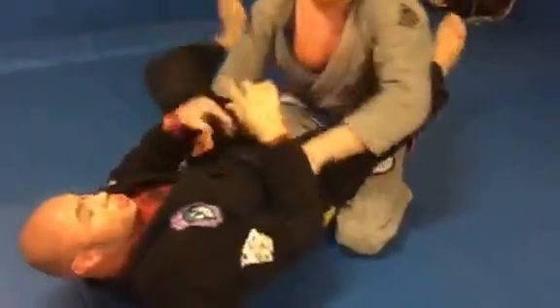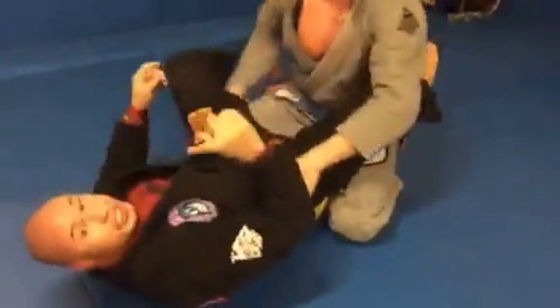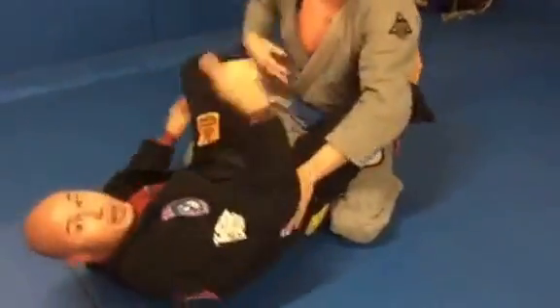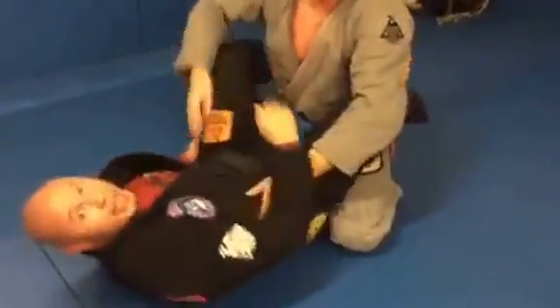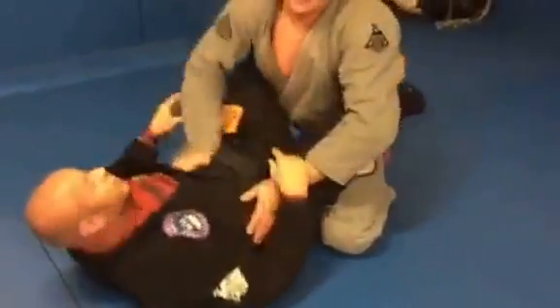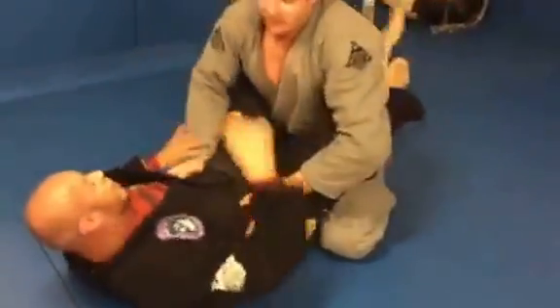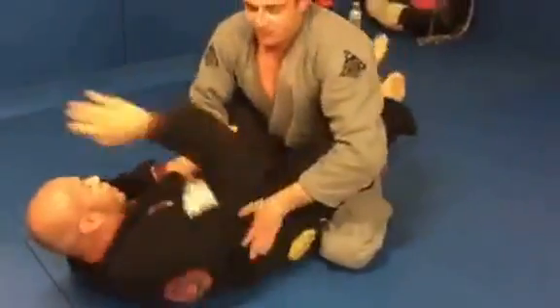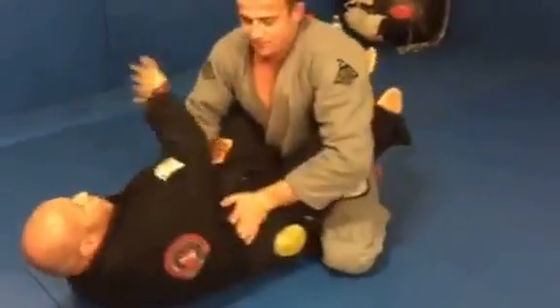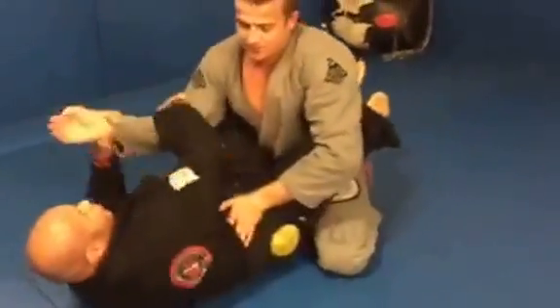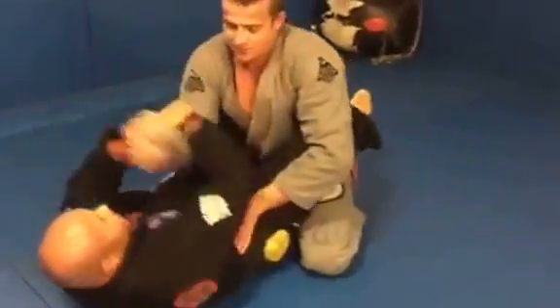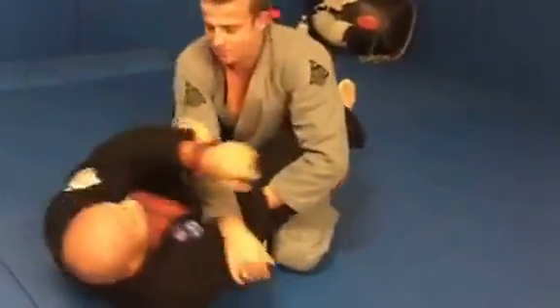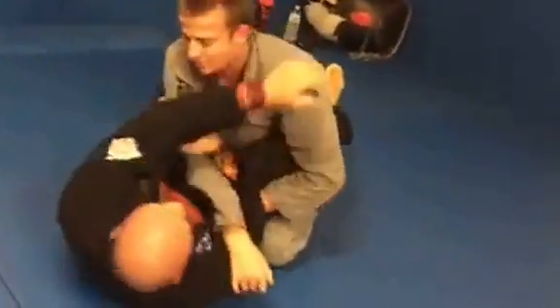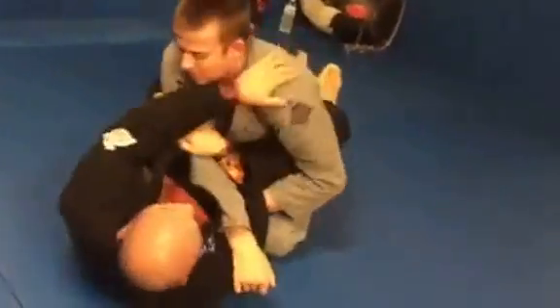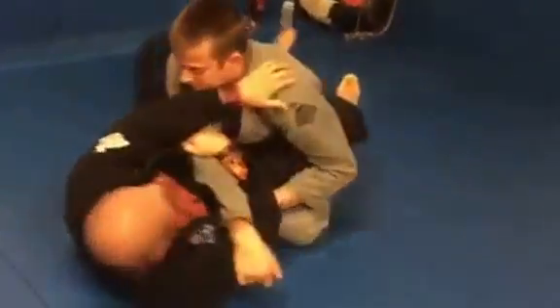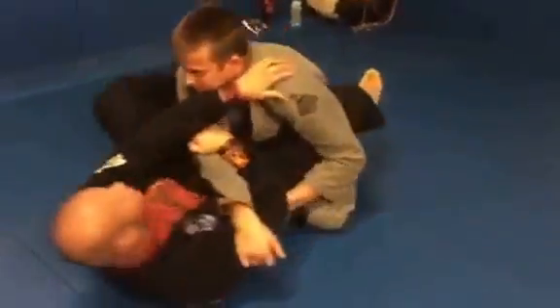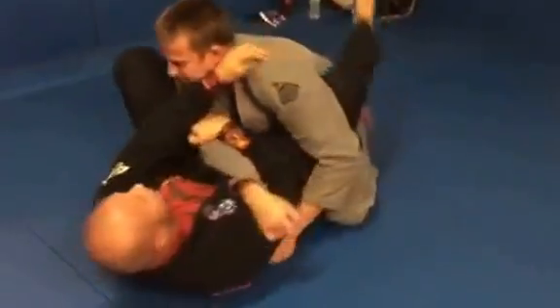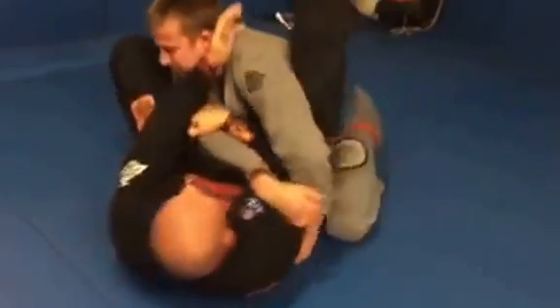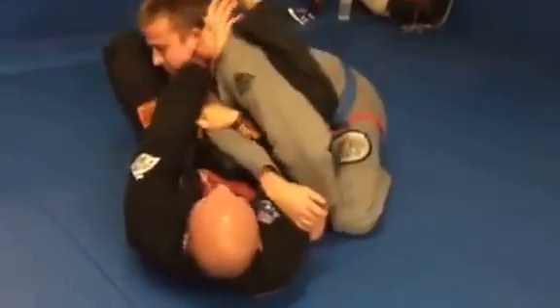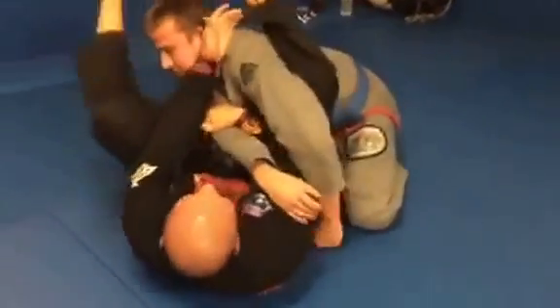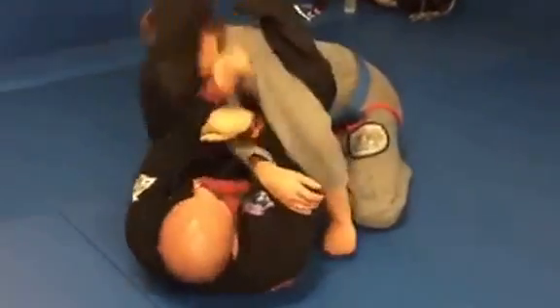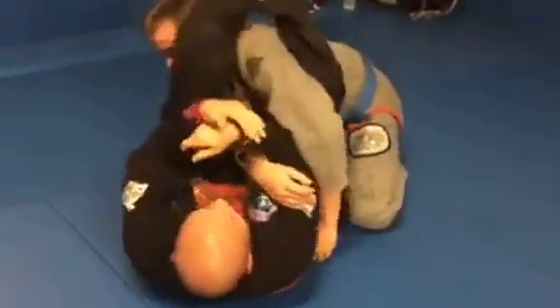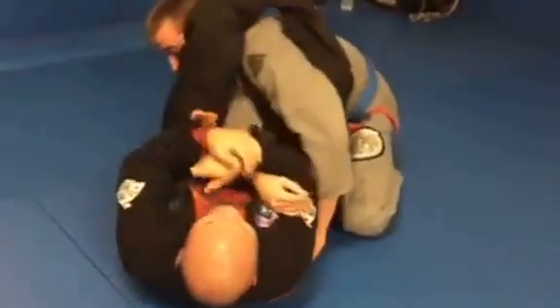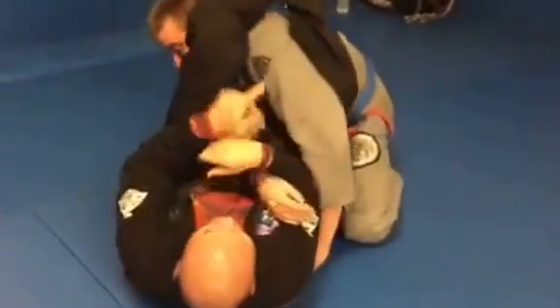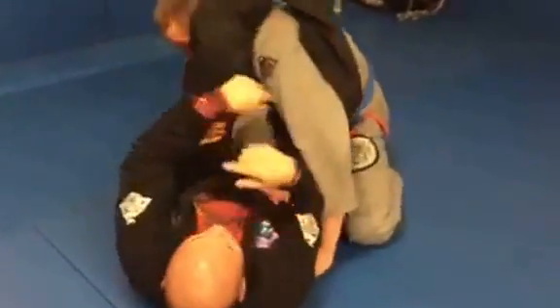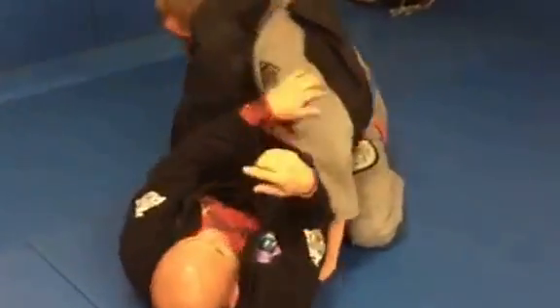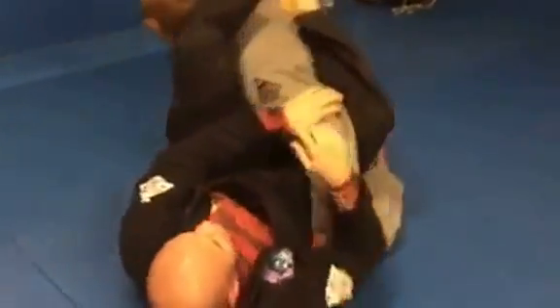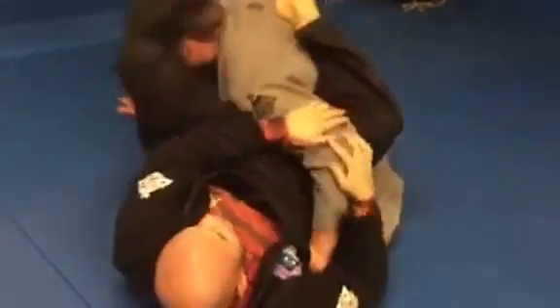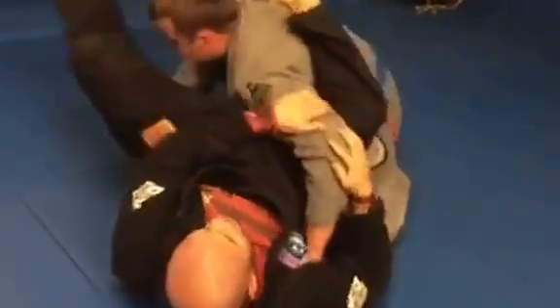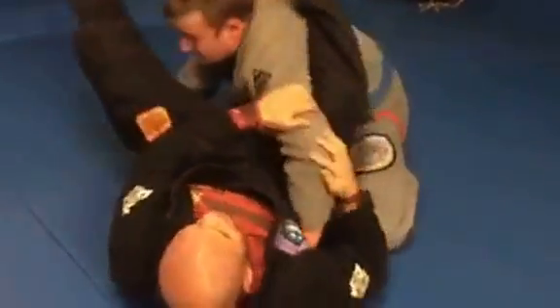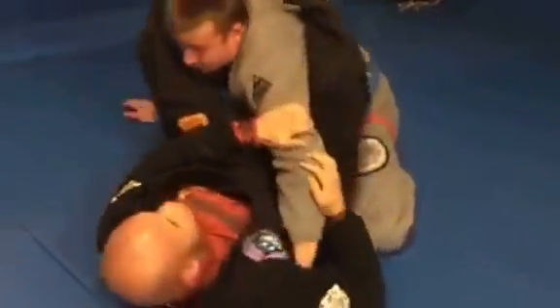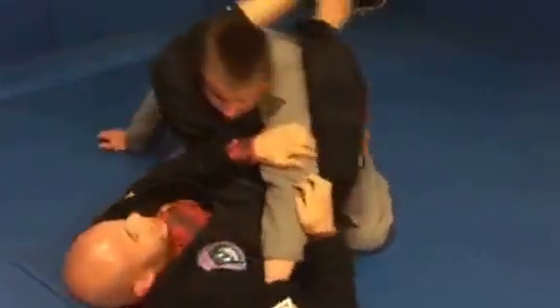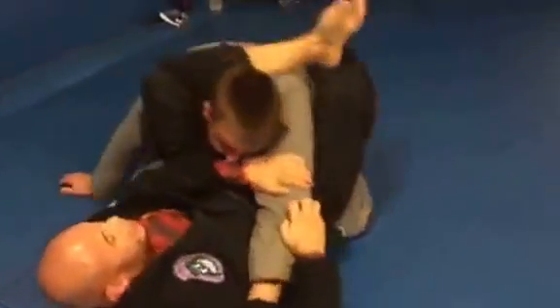So this is how we got this. We're here: one, two, three, four, five, six. He pulls his arm — triangle.